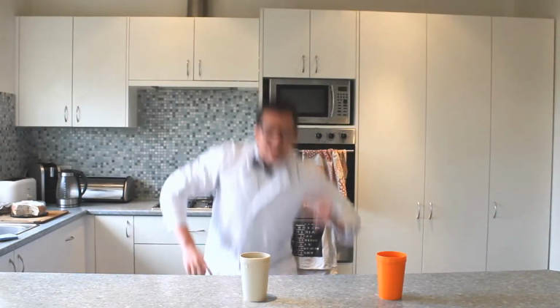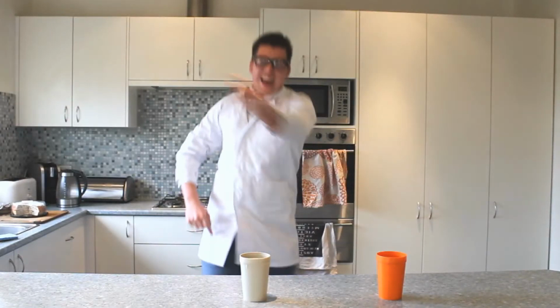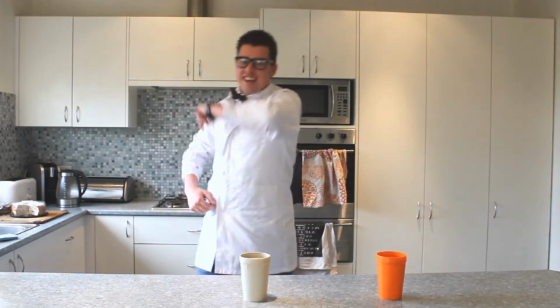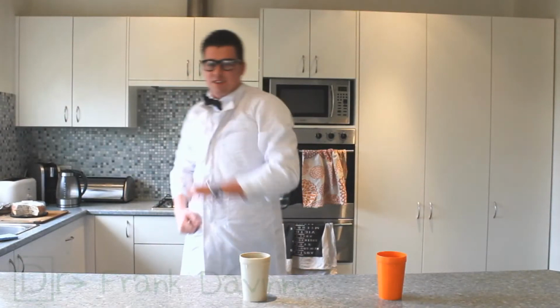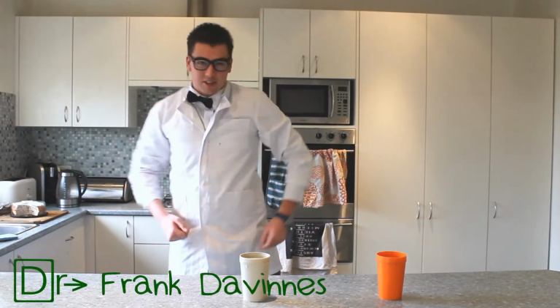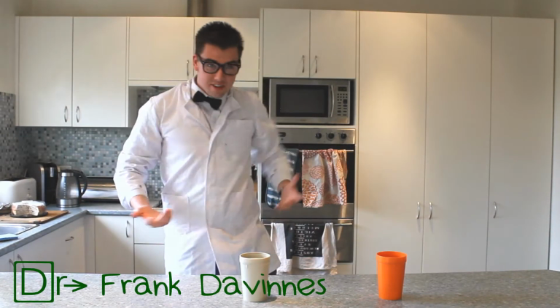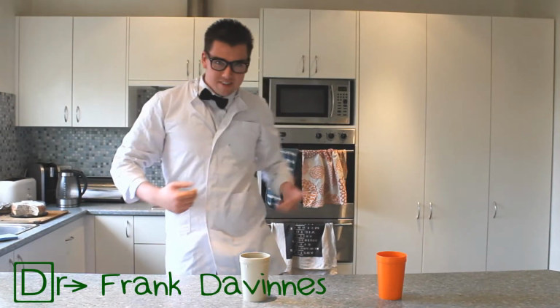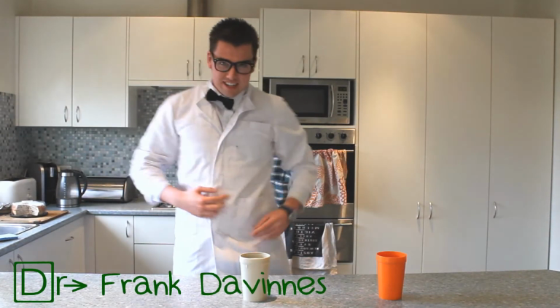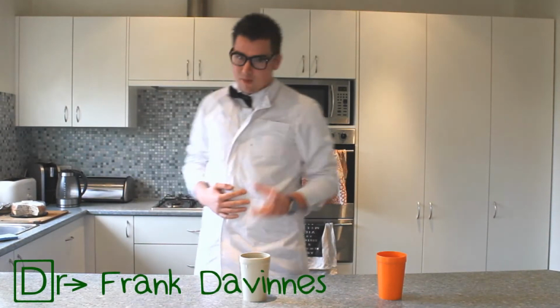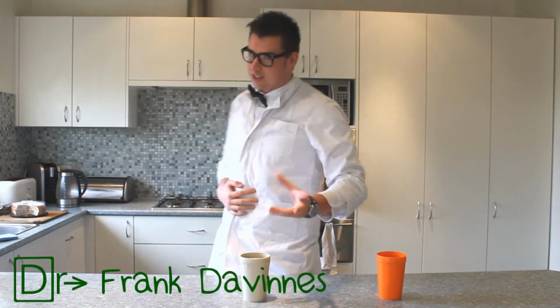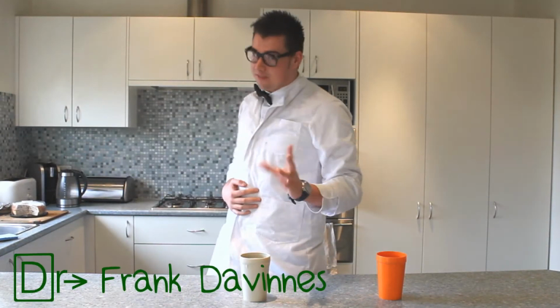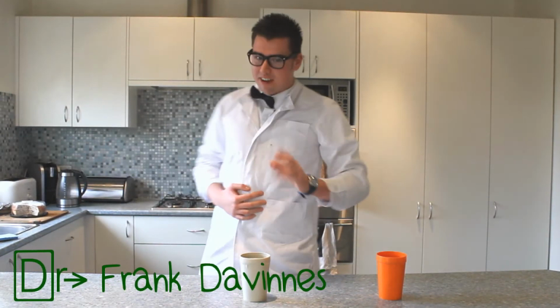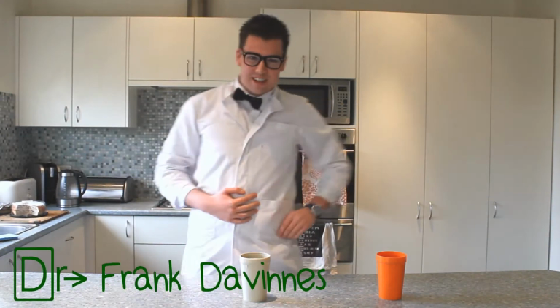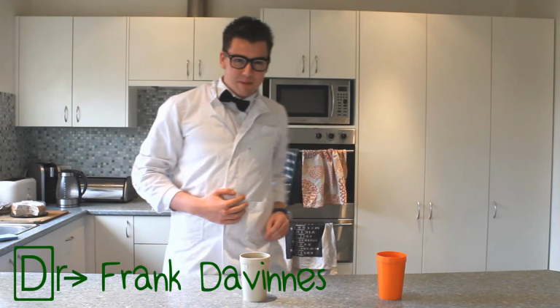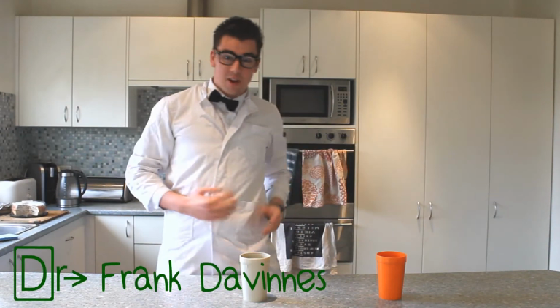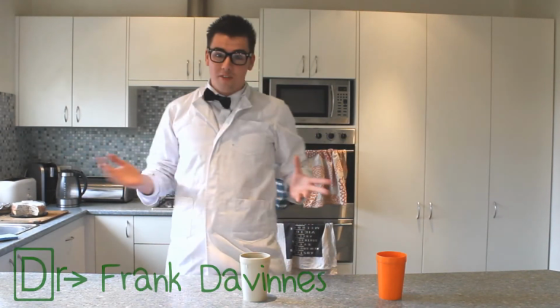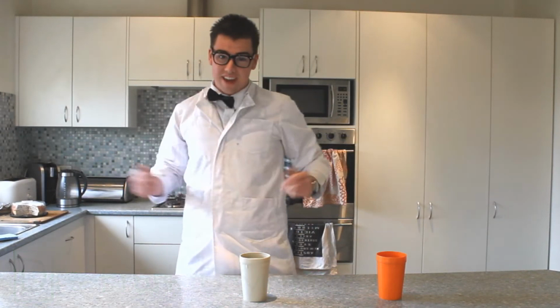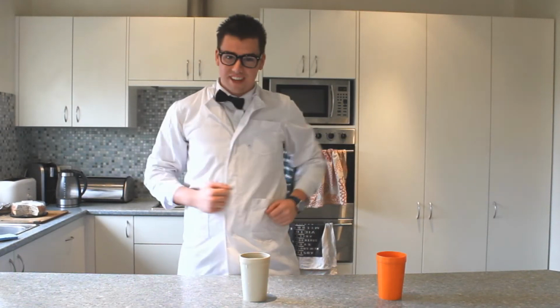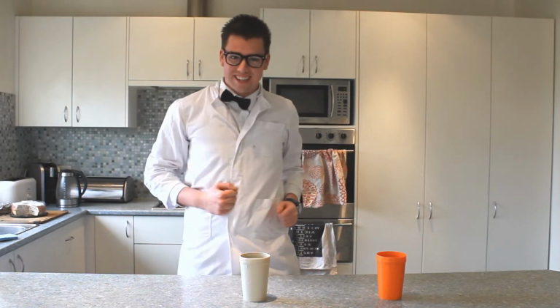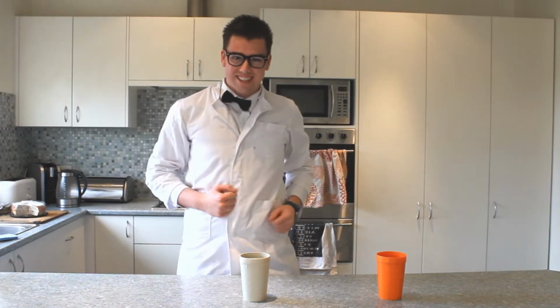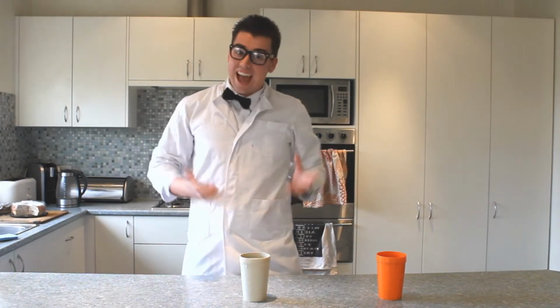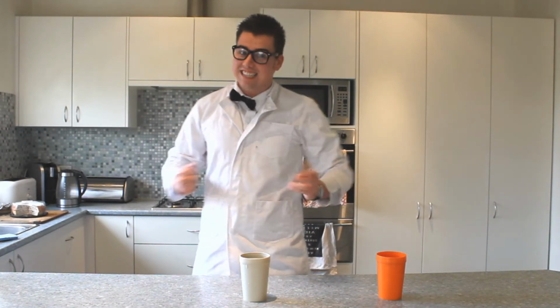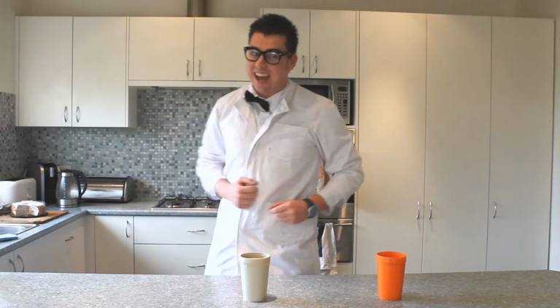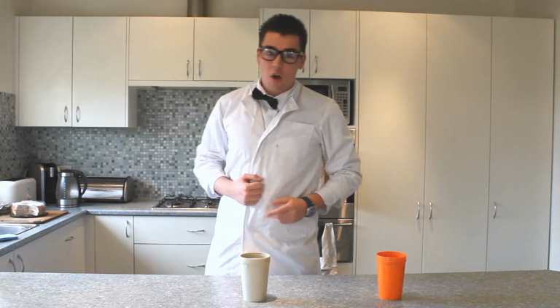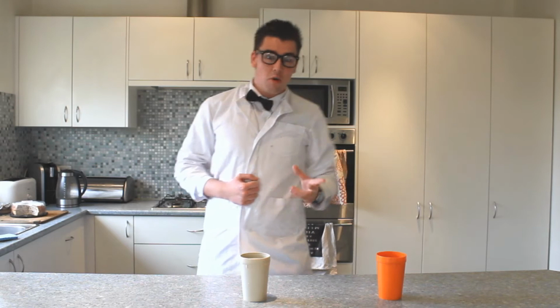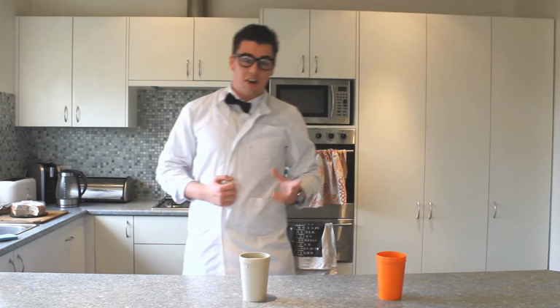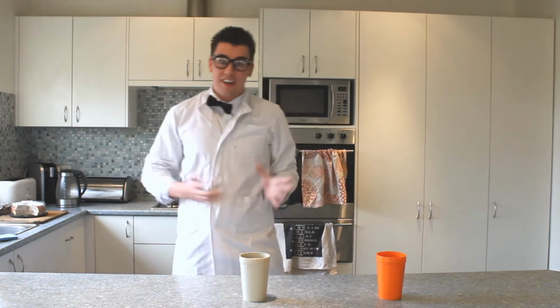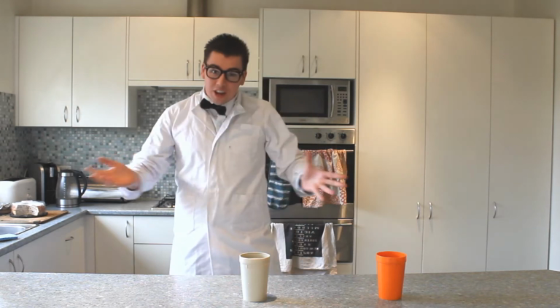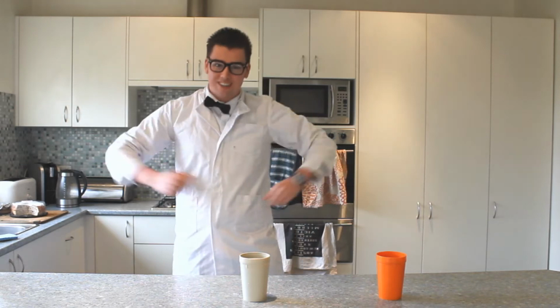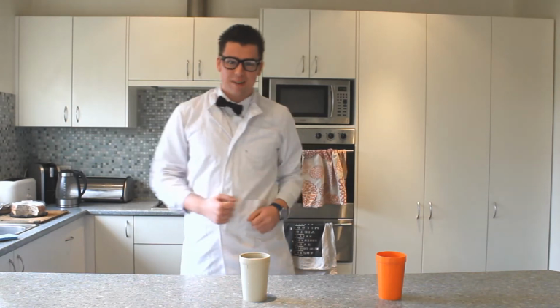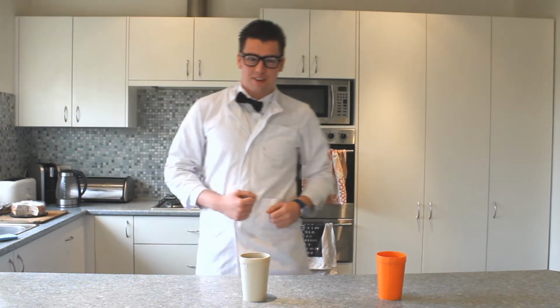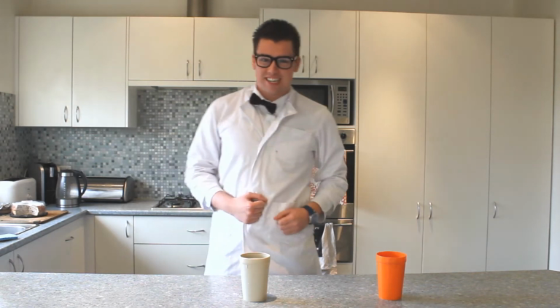Hey kids, I'm Dr. Frank DeVinus and welcome to the very first episode of Chem for Kids. Today we'll be learning the contact process.